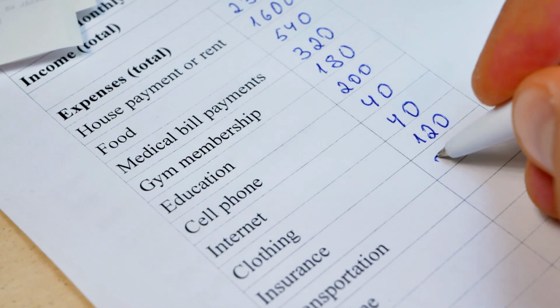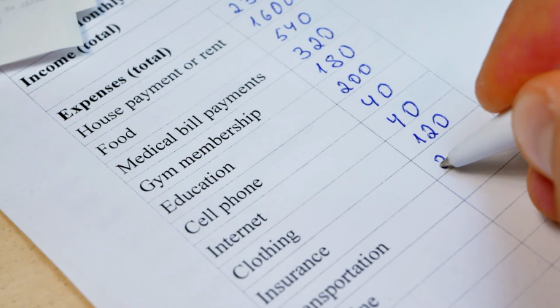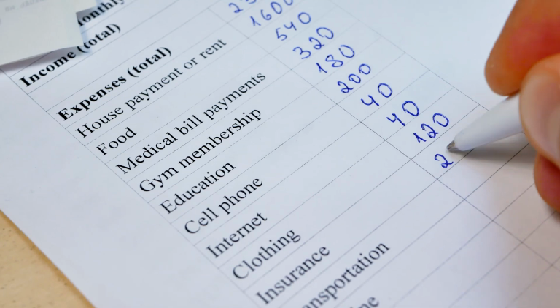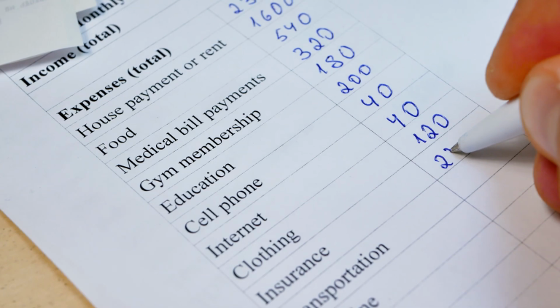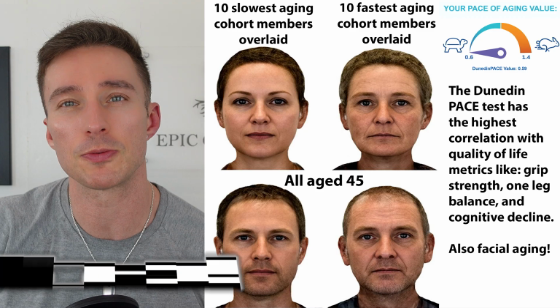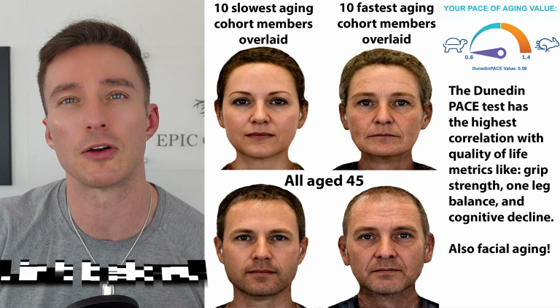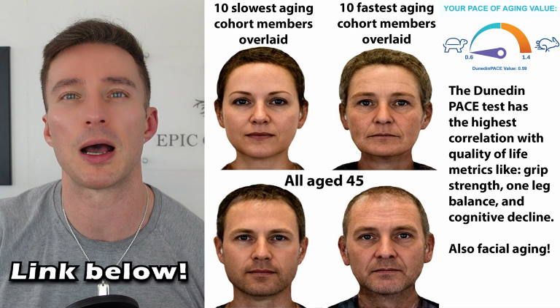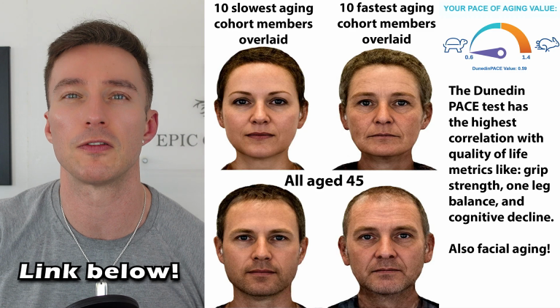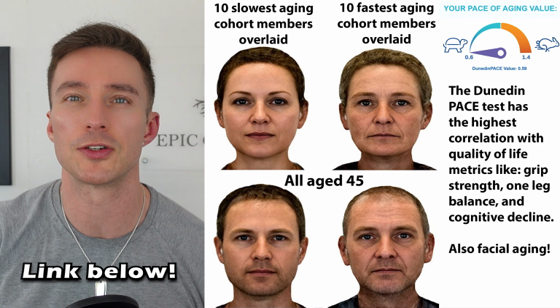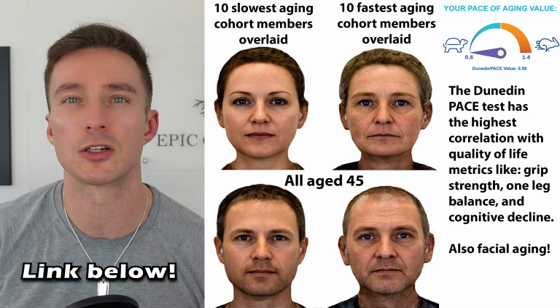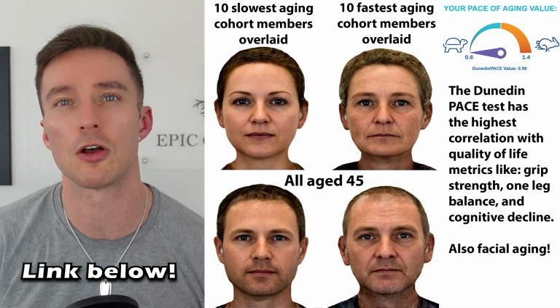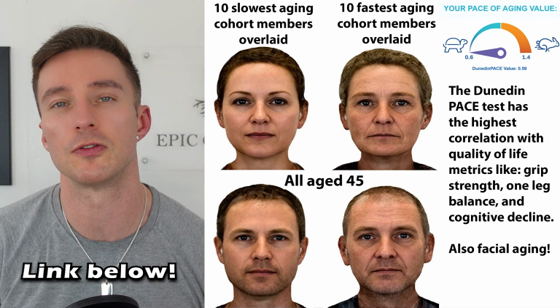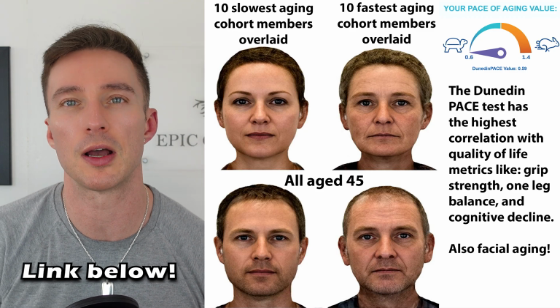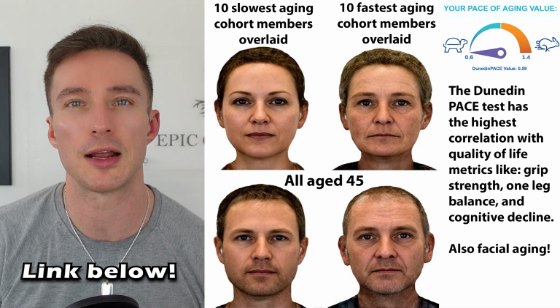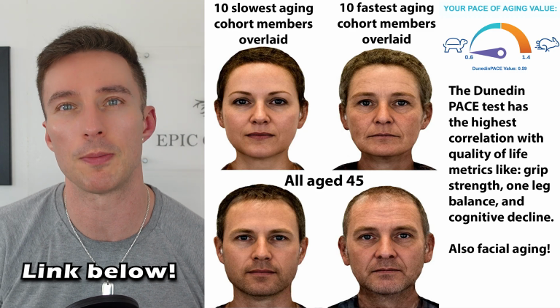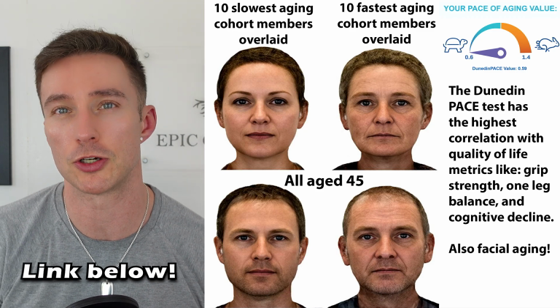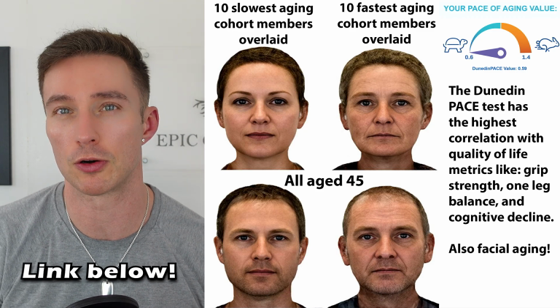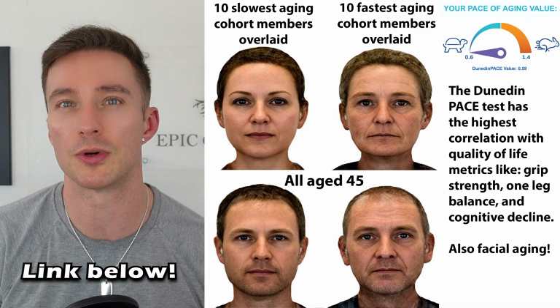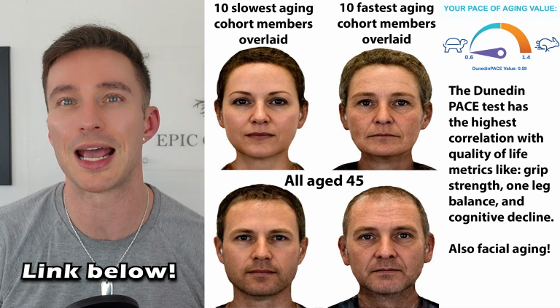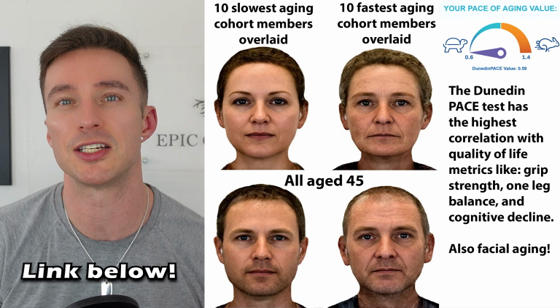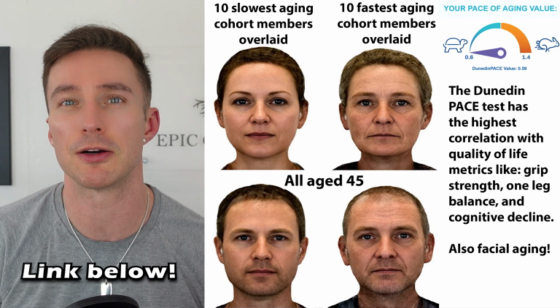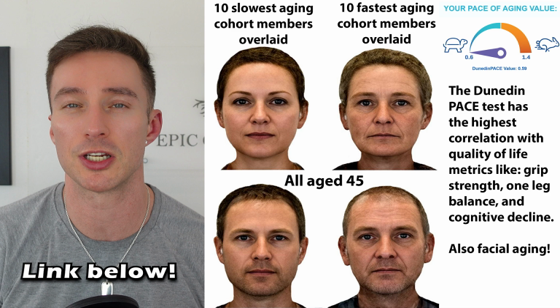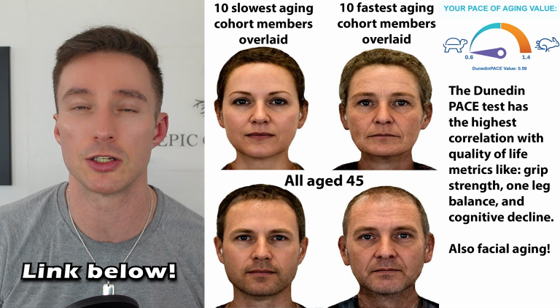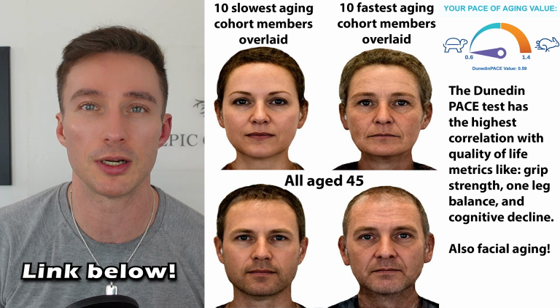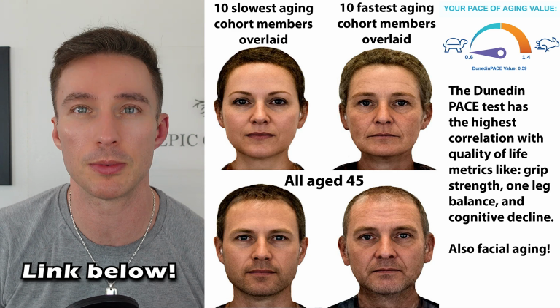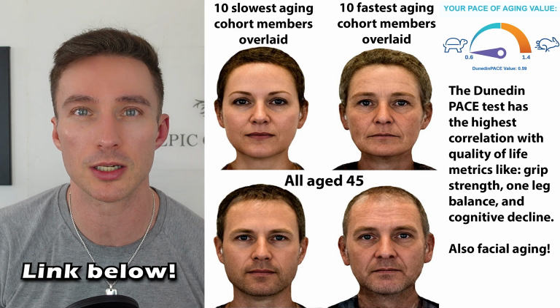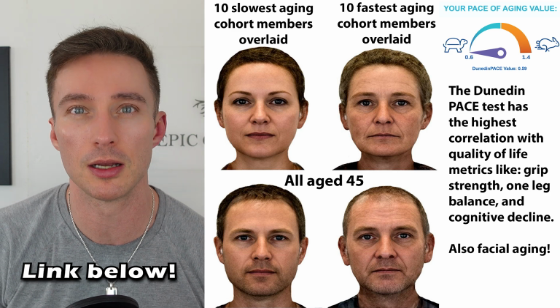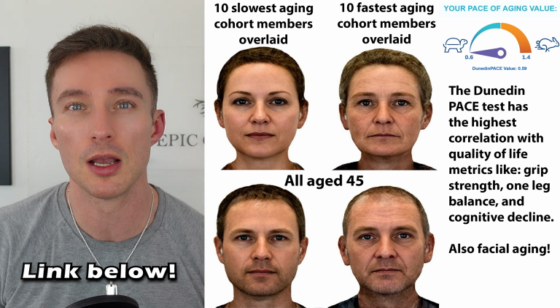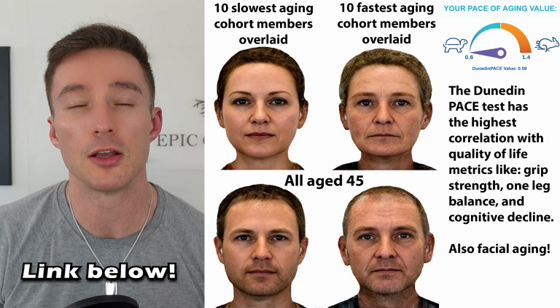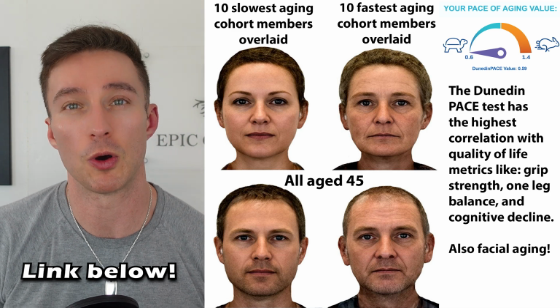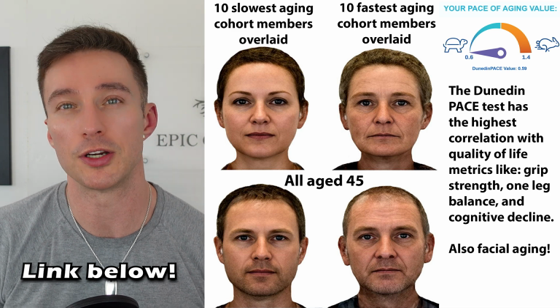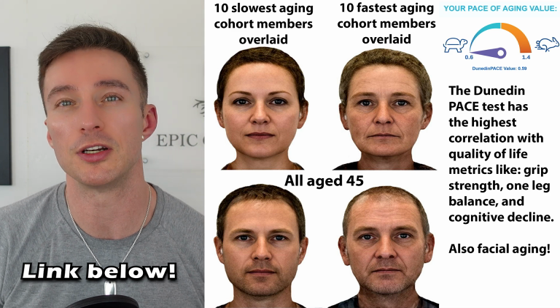Check out our 12-month rejuvenation program where every three months we look at 225 different biomarkers and get your future vitality optimized. There's even a six-month break clause if your situation were to change.